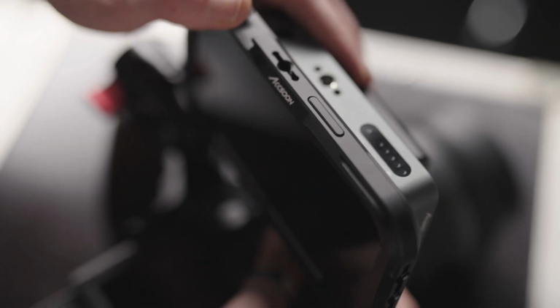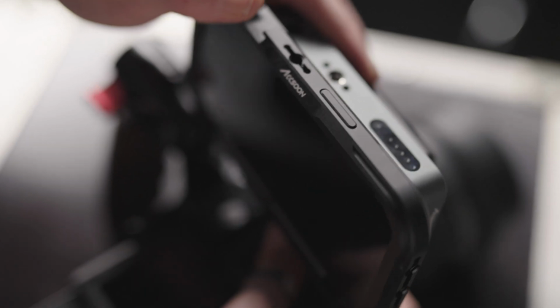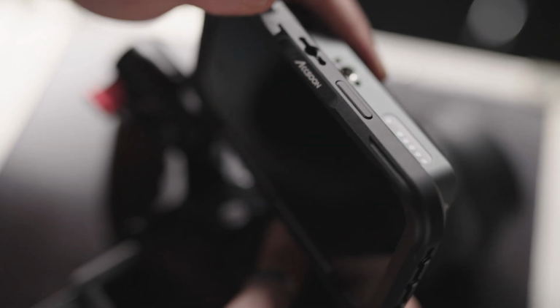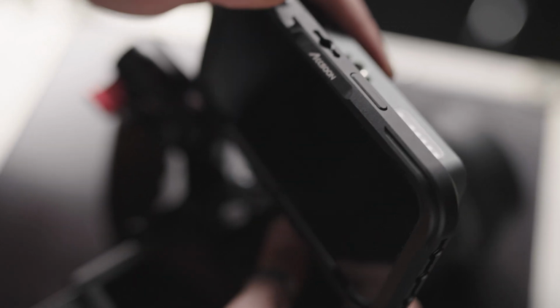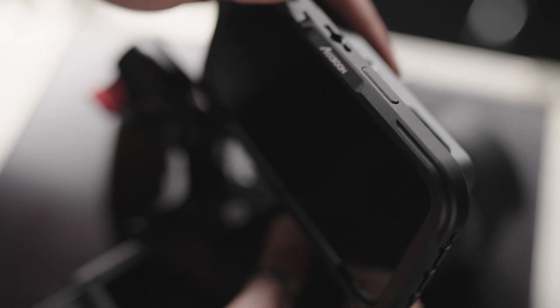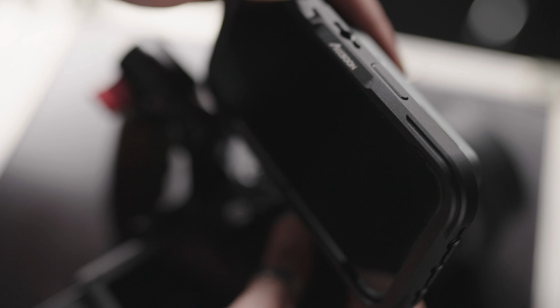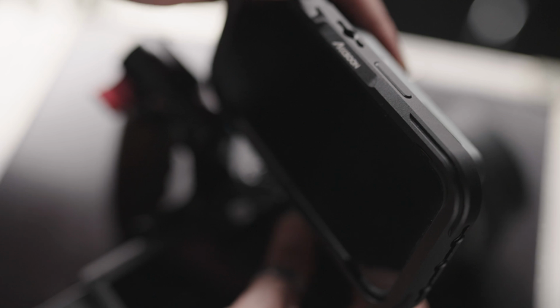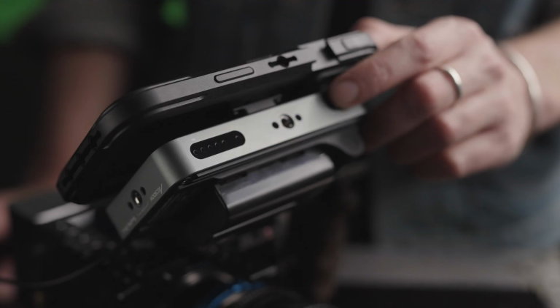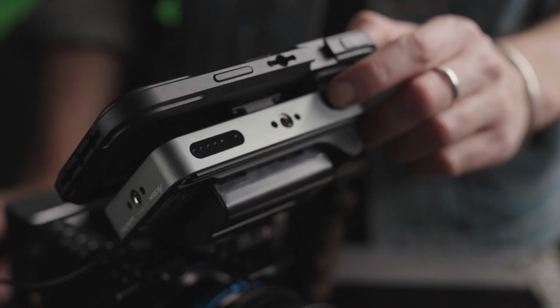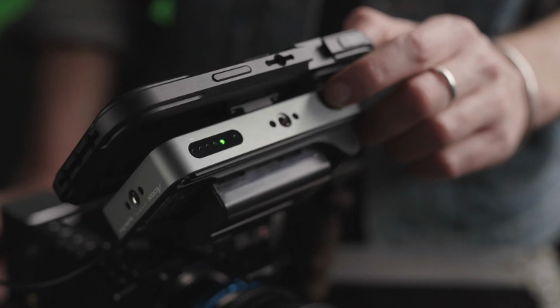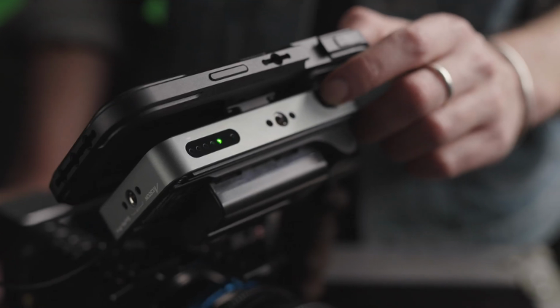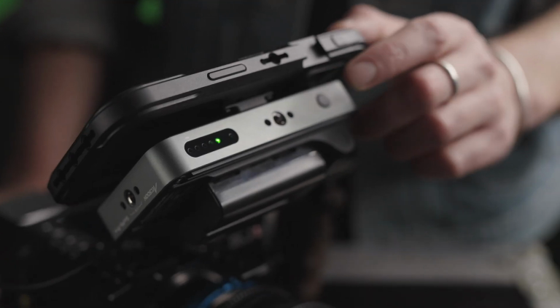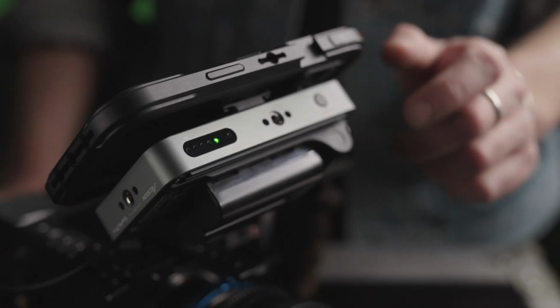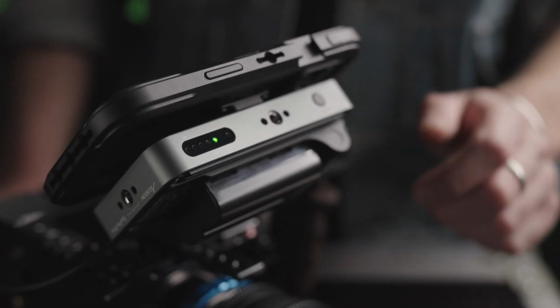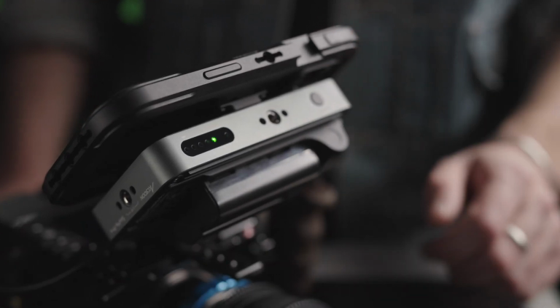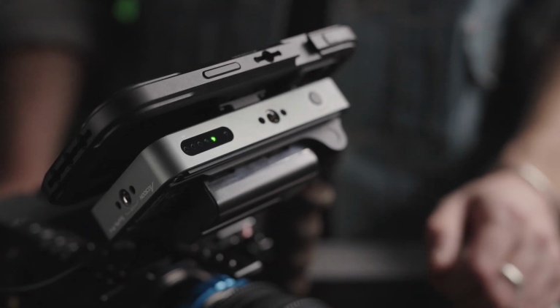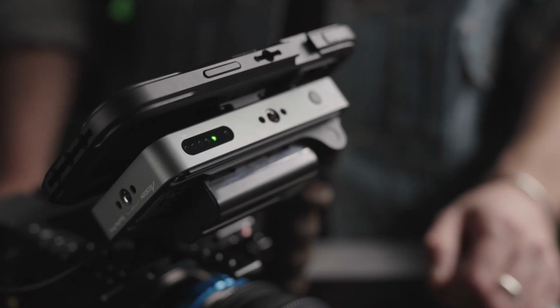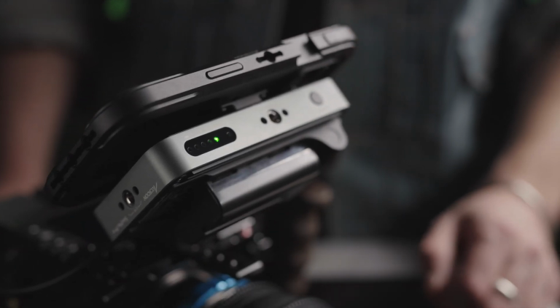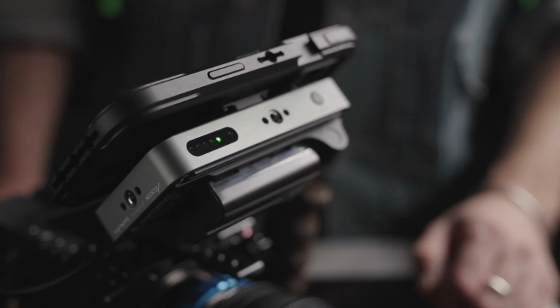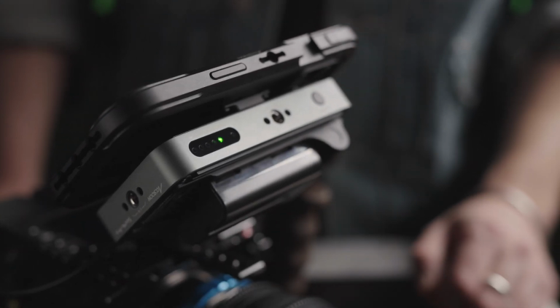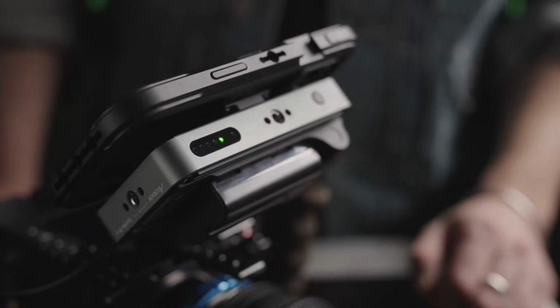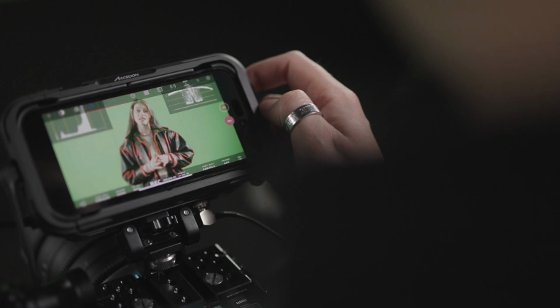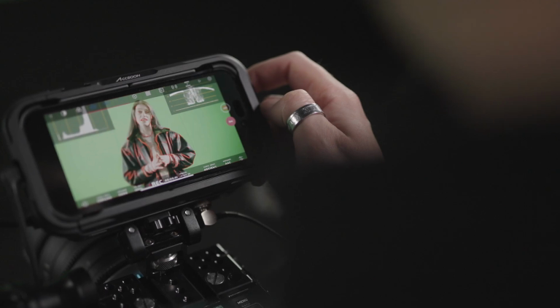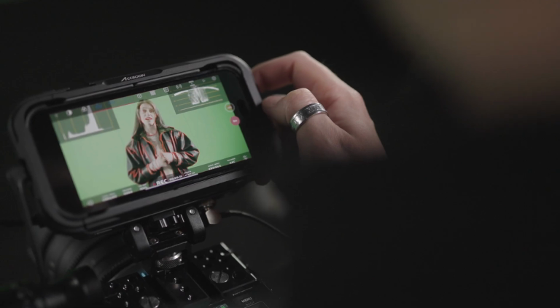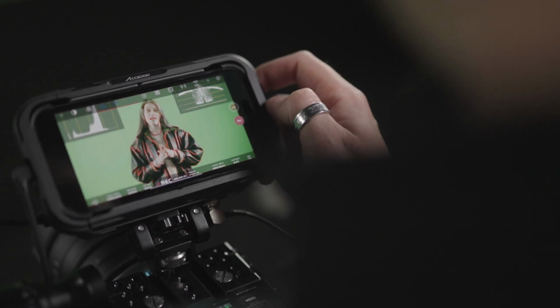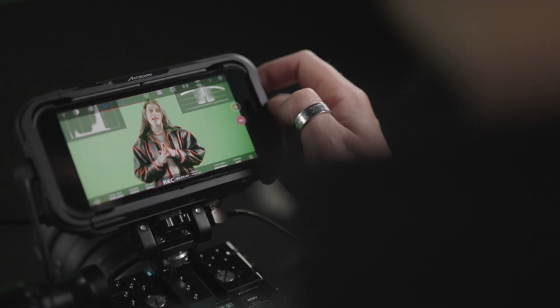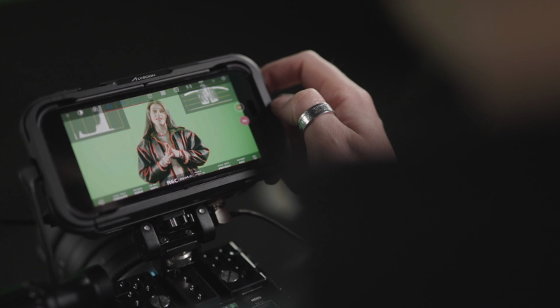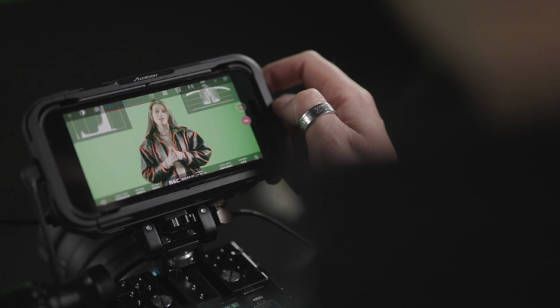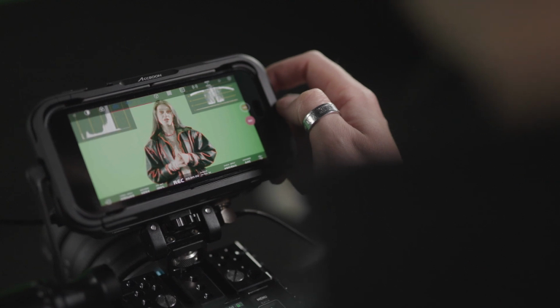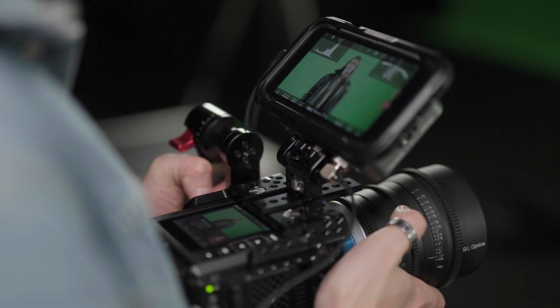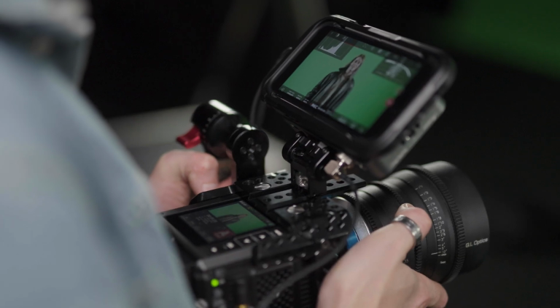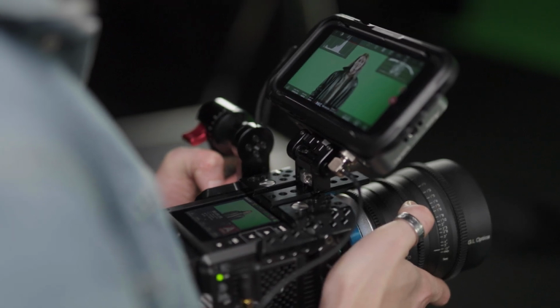Paired with the iPhone in your pocket or iPad in your bag, SEMO Pro is truly one of the most flexible tools for video professionals.